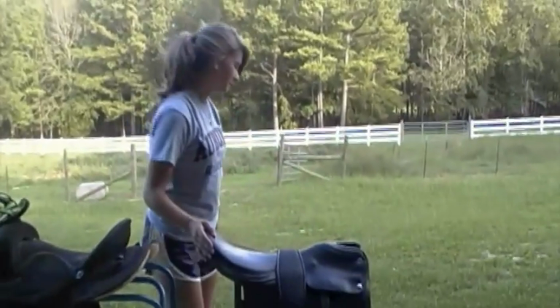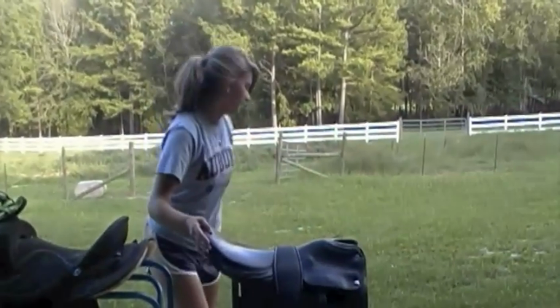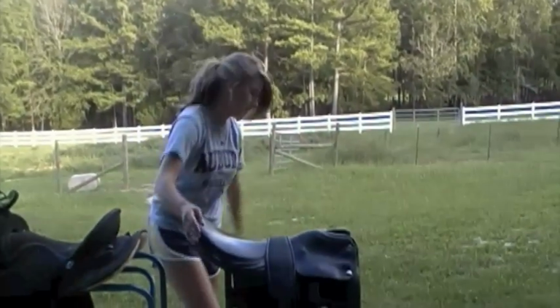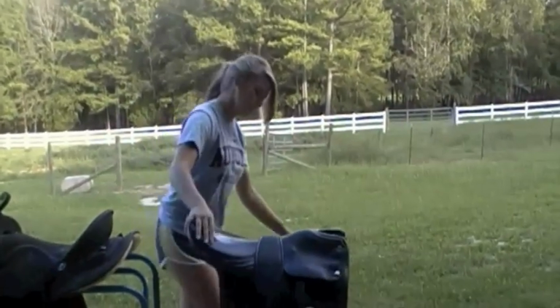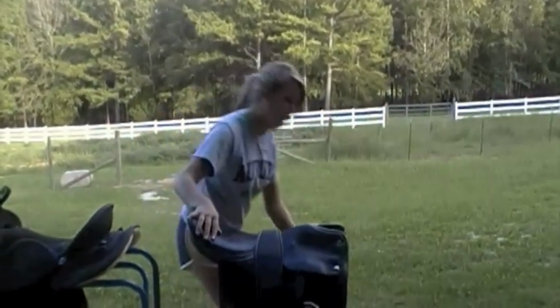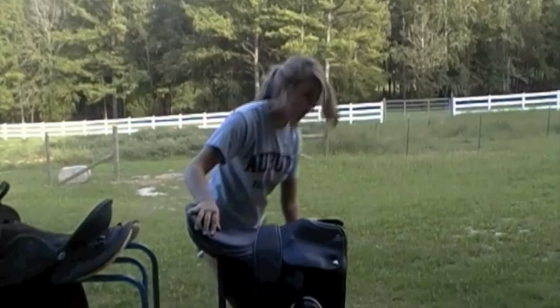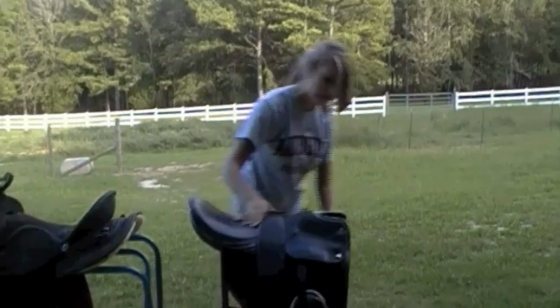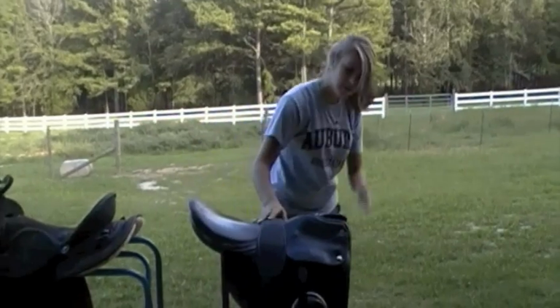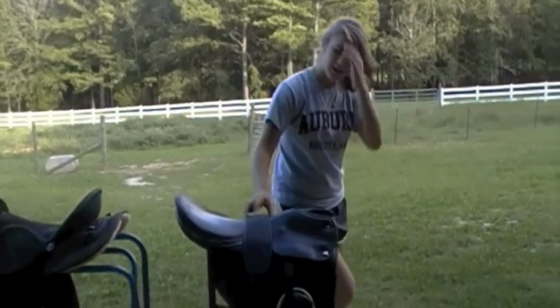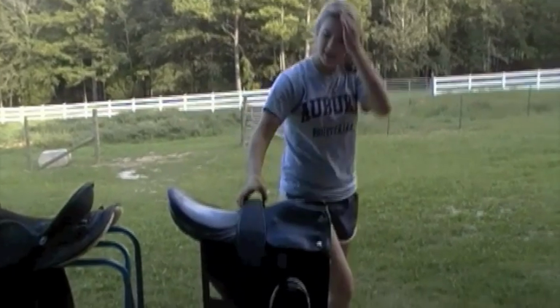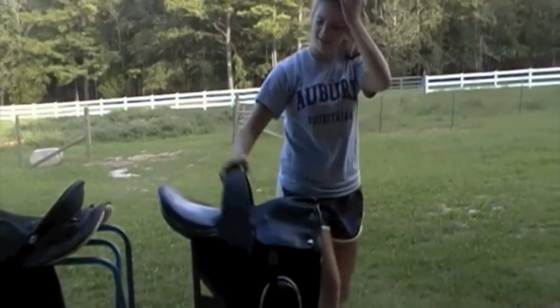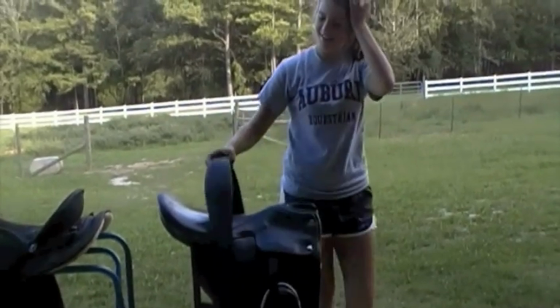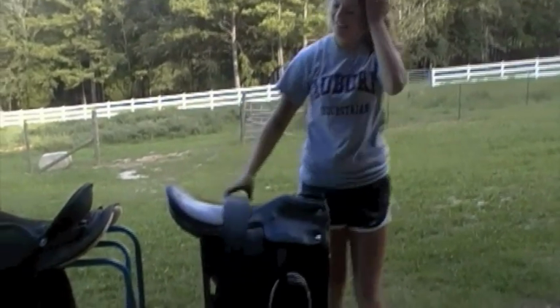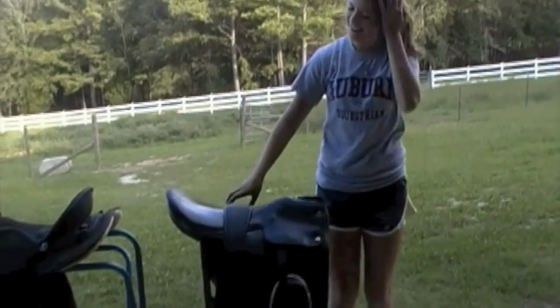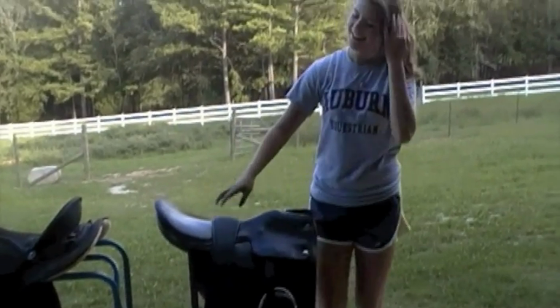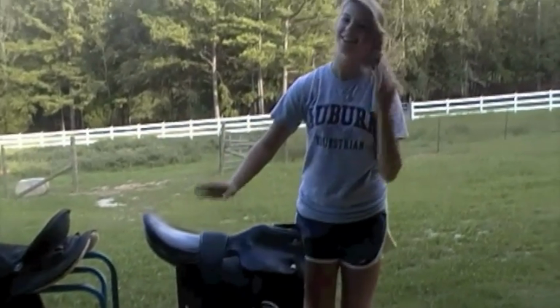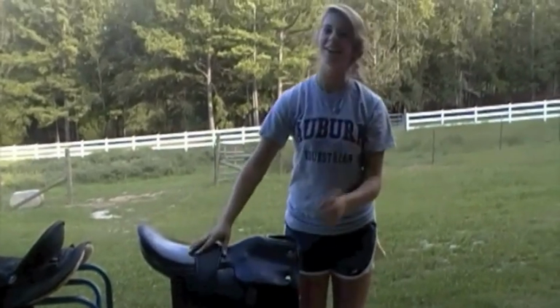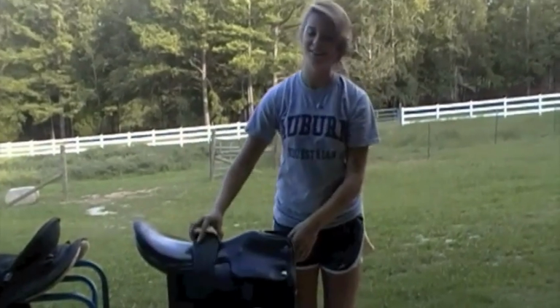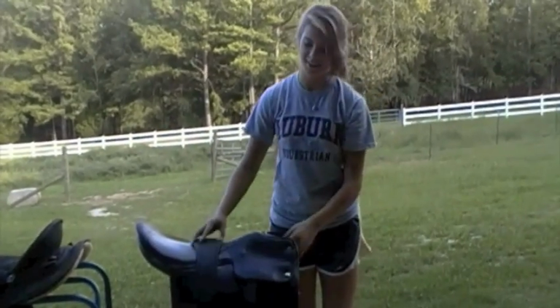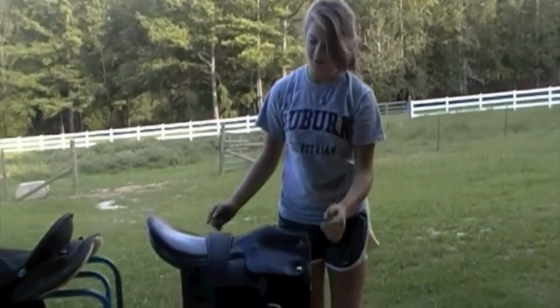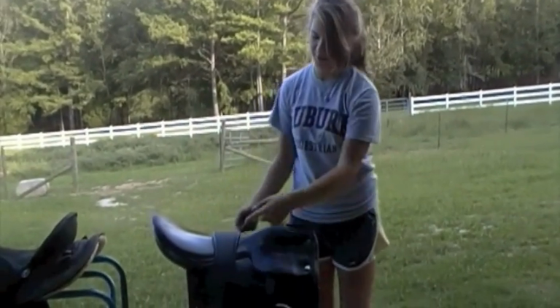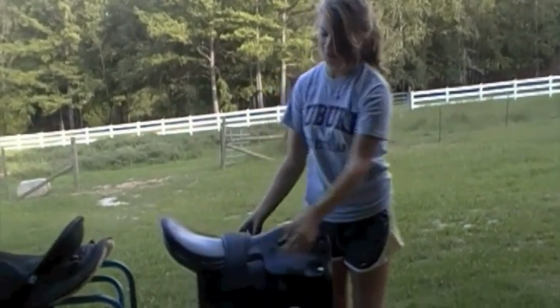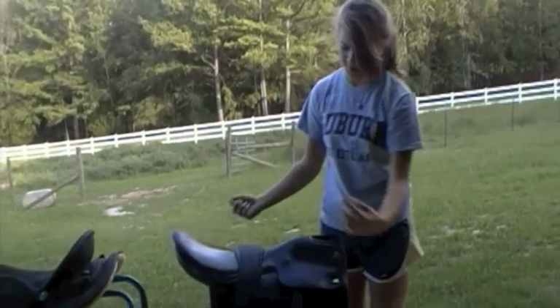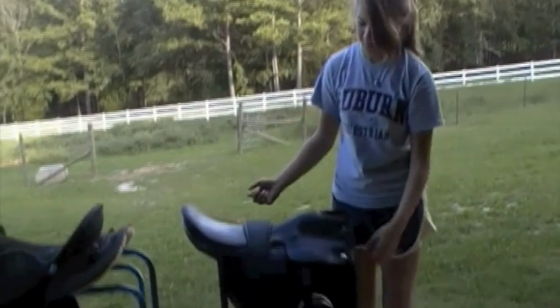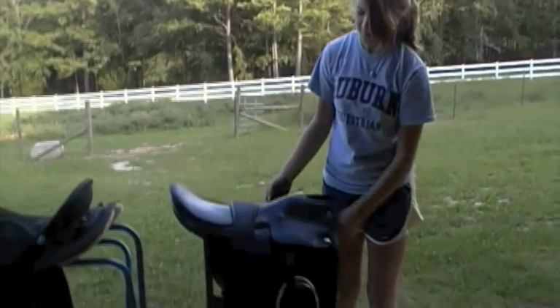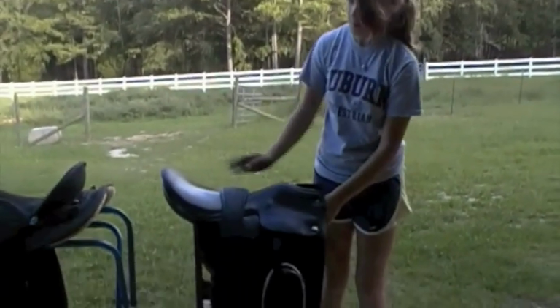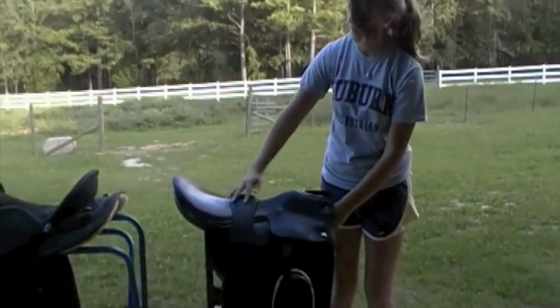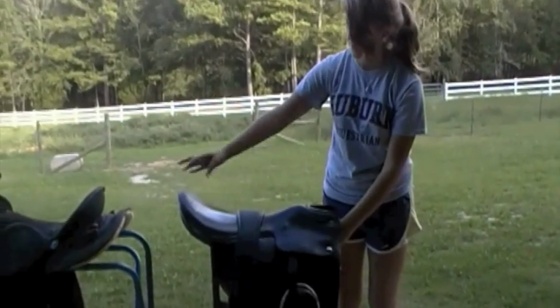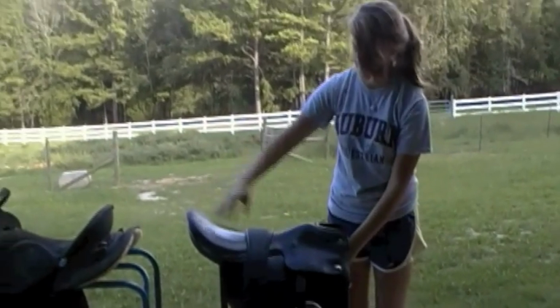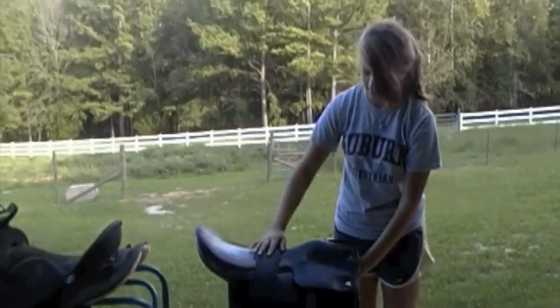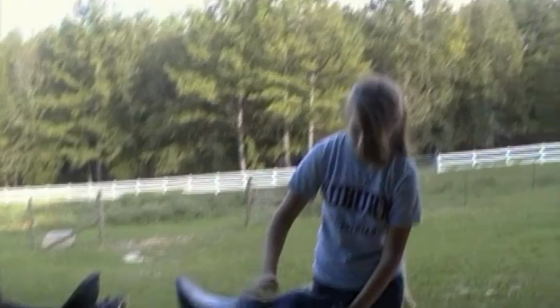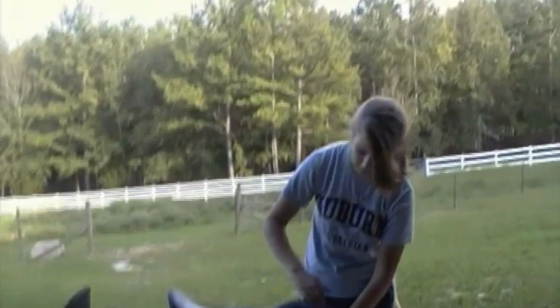And this is a girth — it goes under the horse. Both kinds of saddle have this.